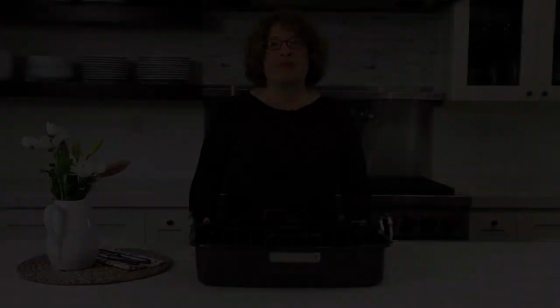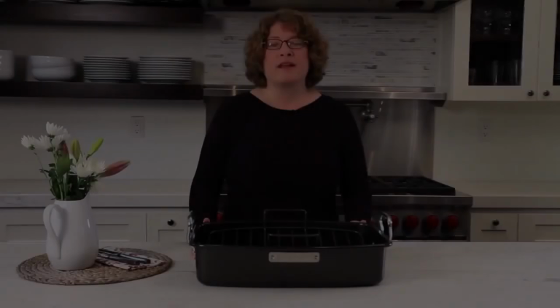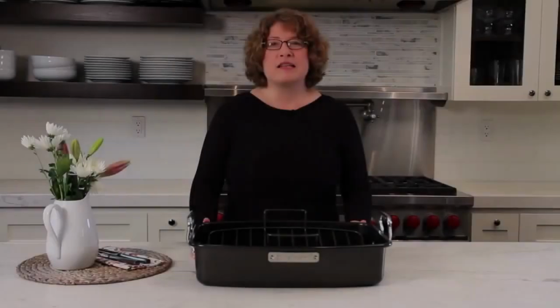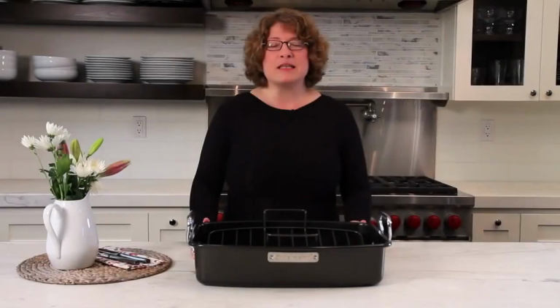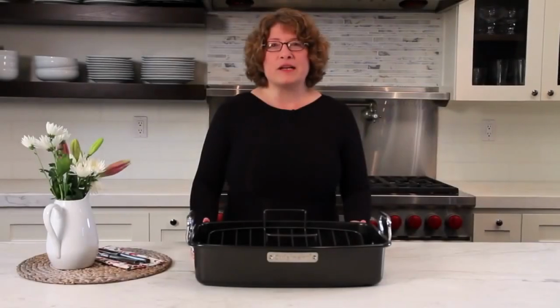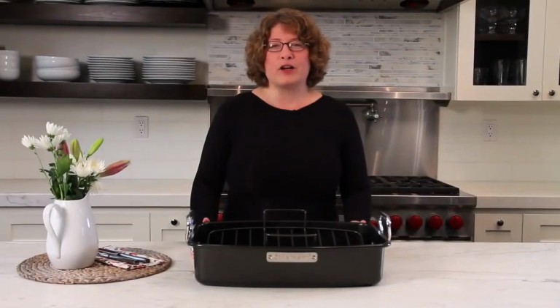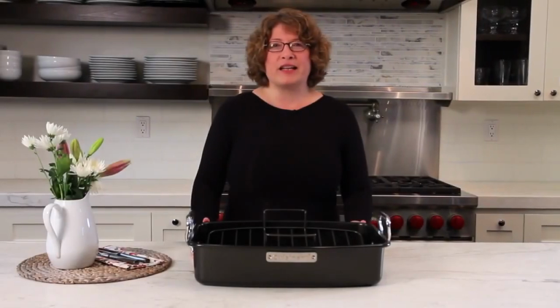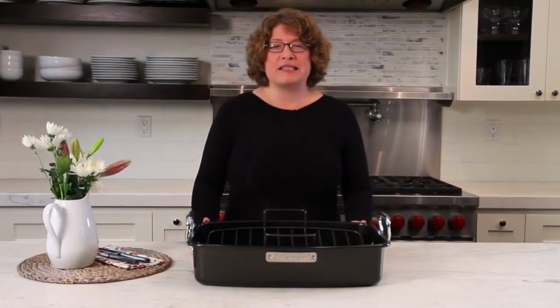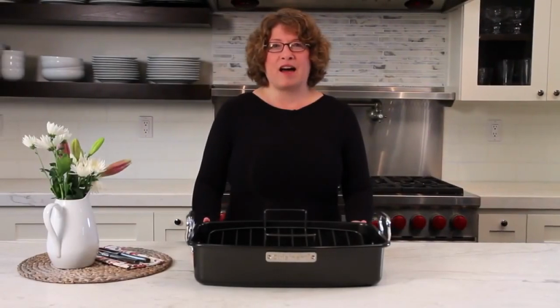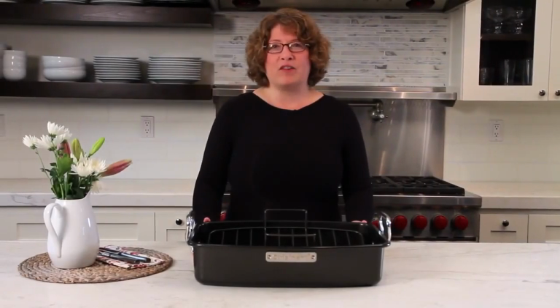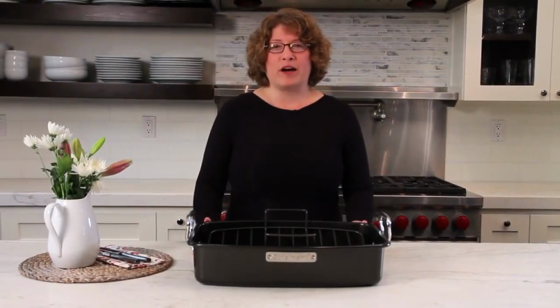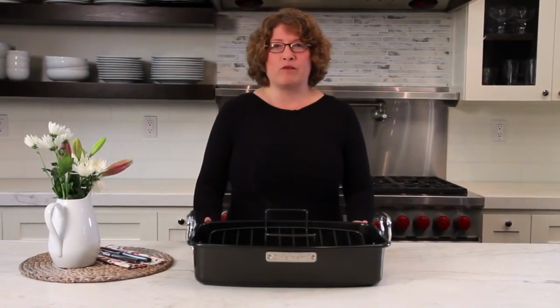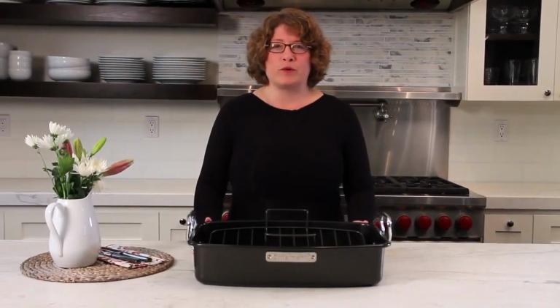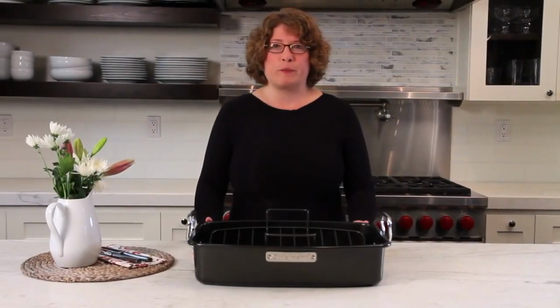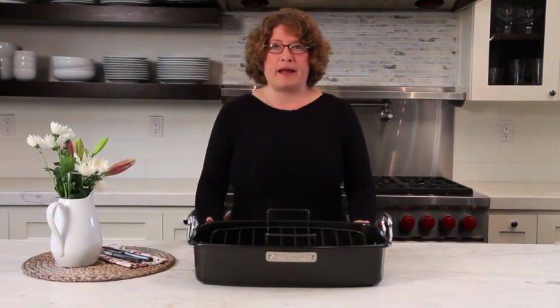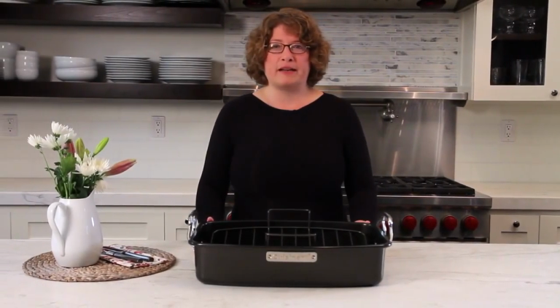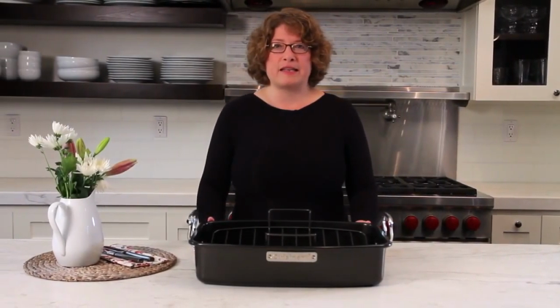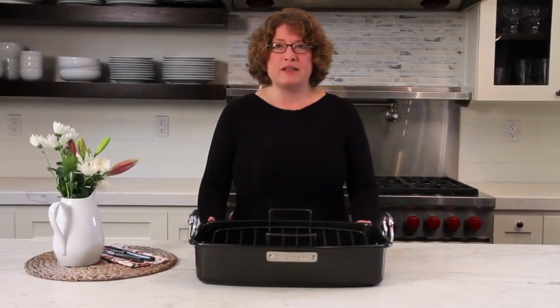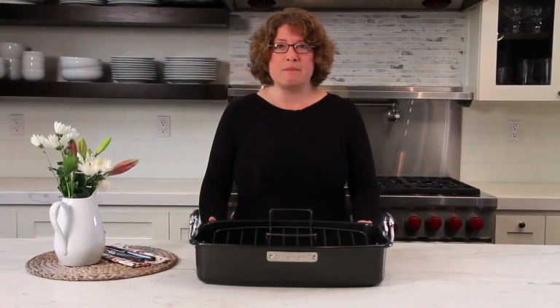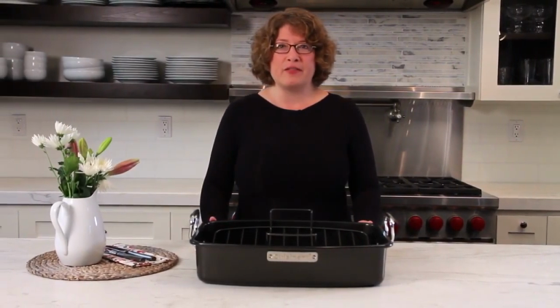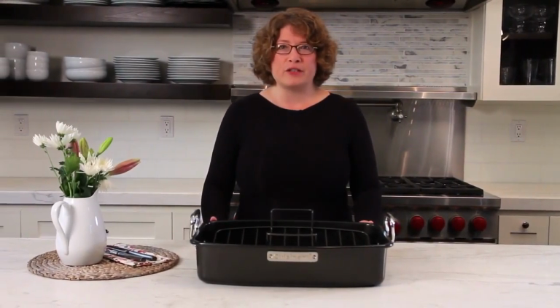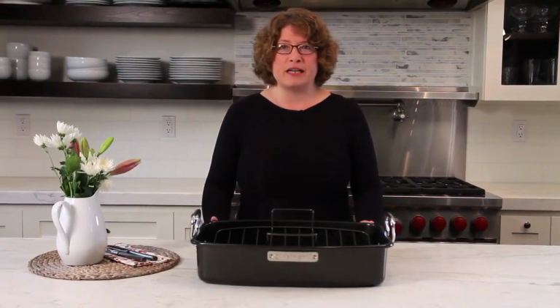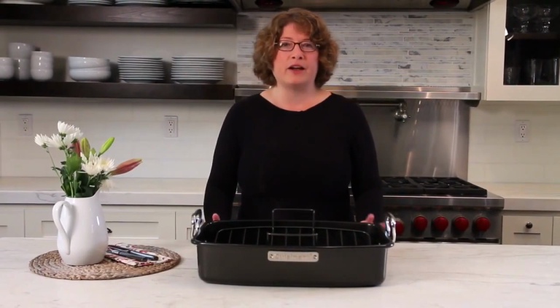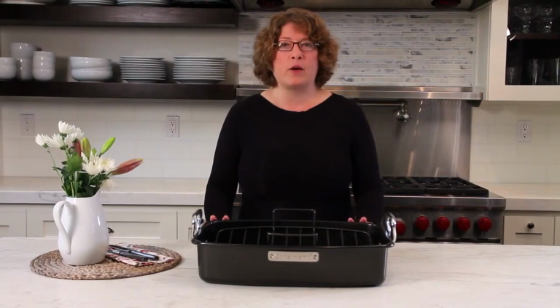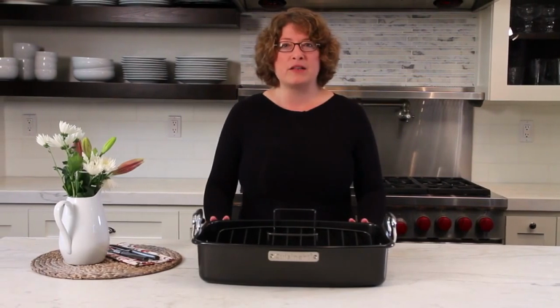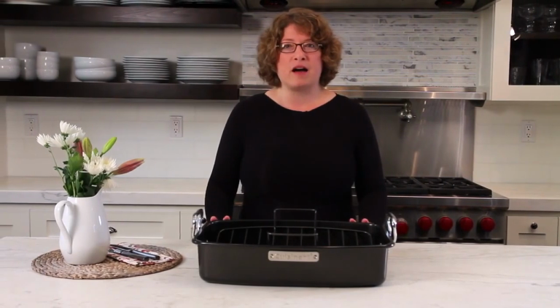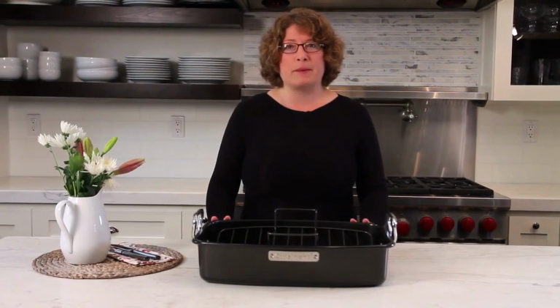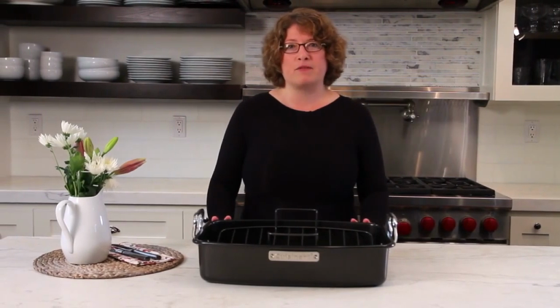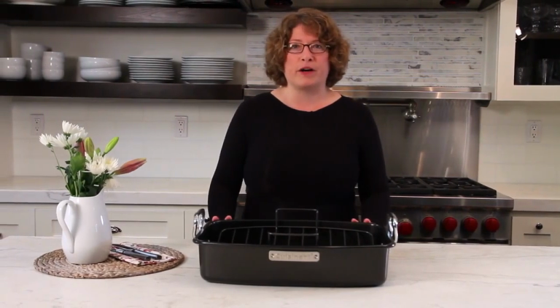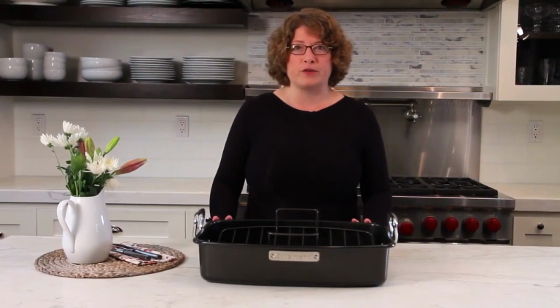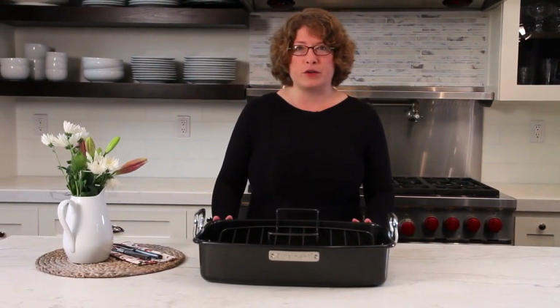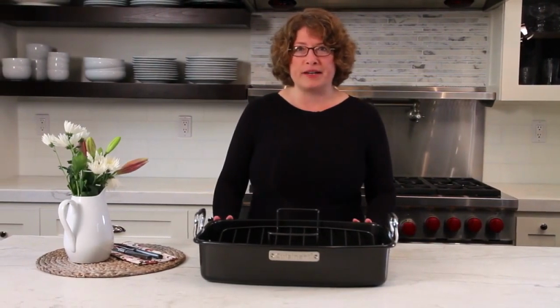This is a Cuisinart Classic Ovenware Roaster Pan. It's 17 by 13 and can go into the oven up to 400 degrees.